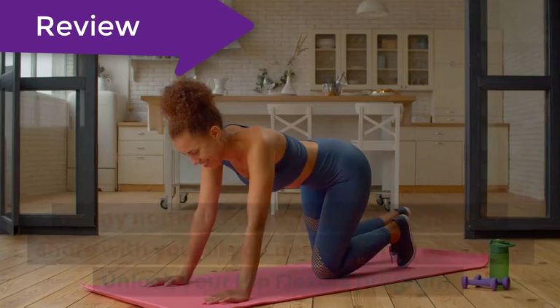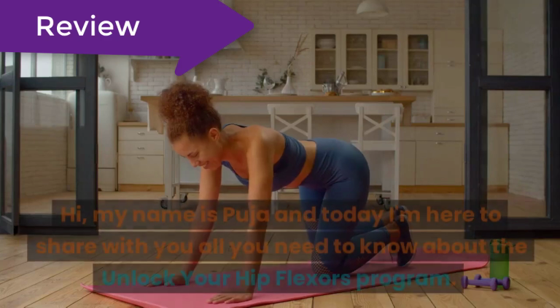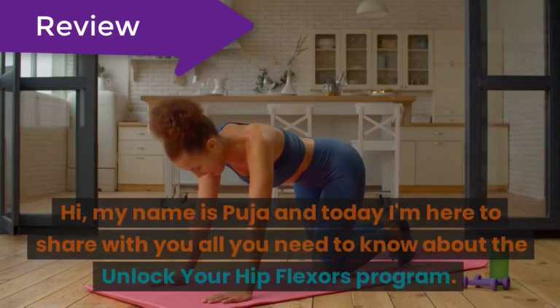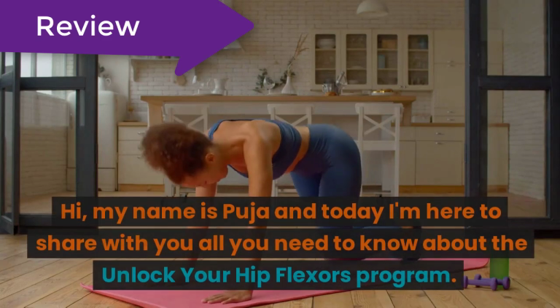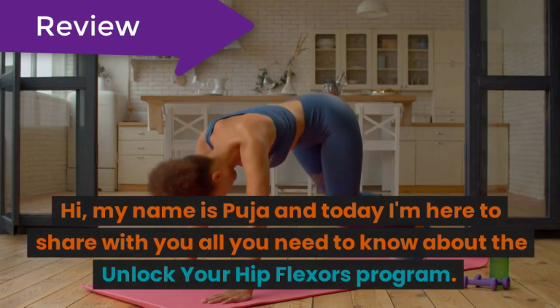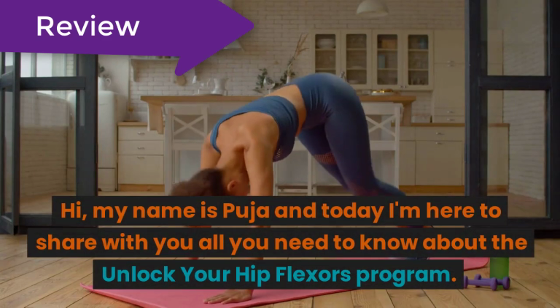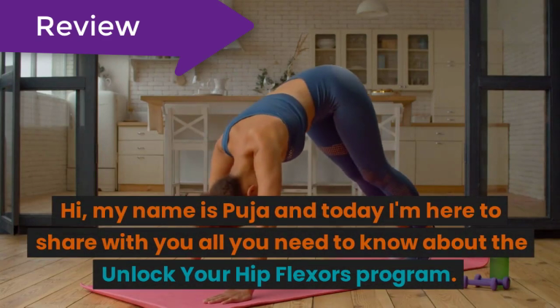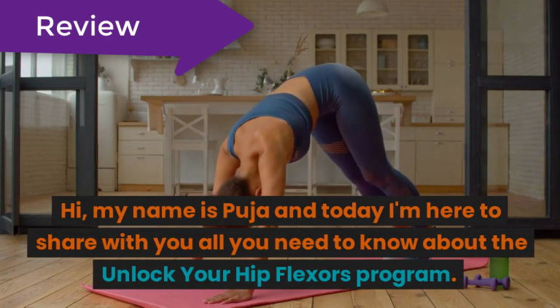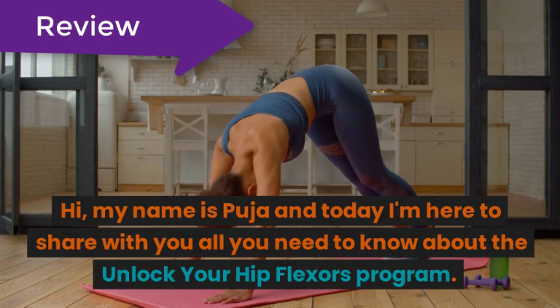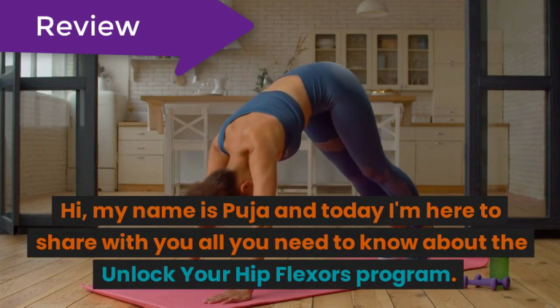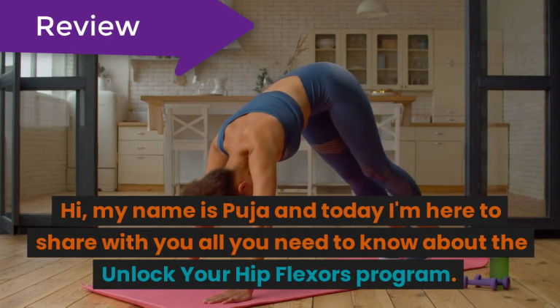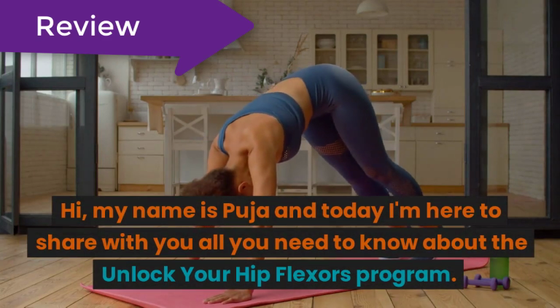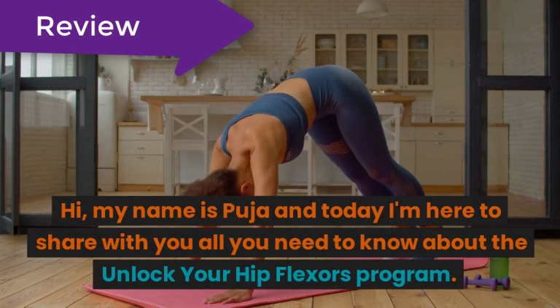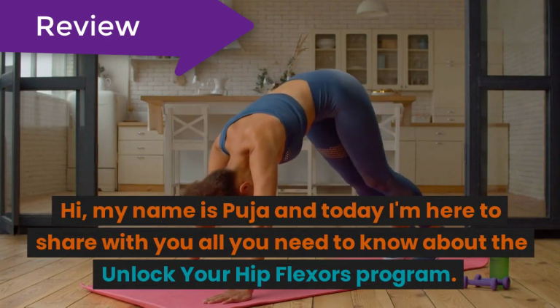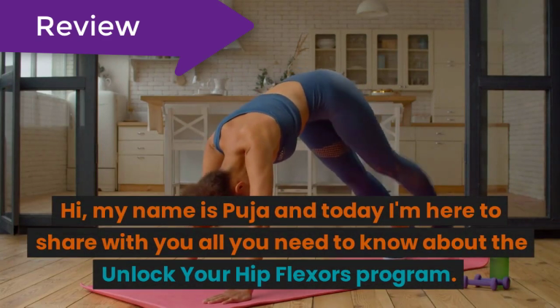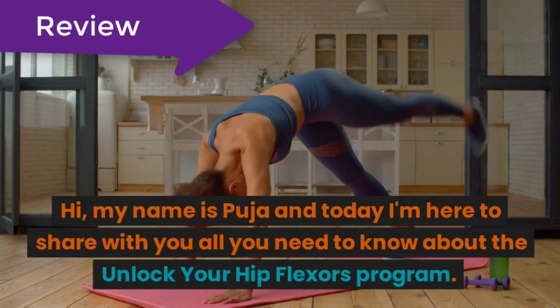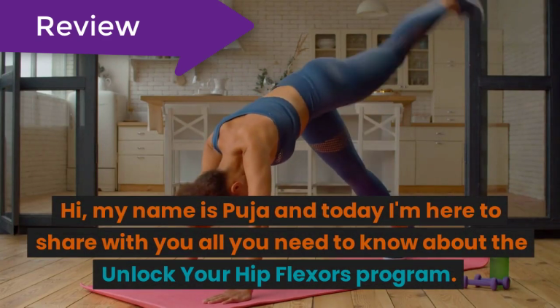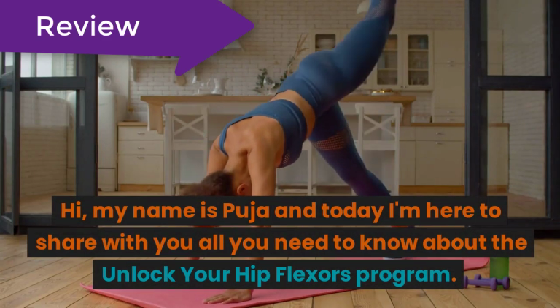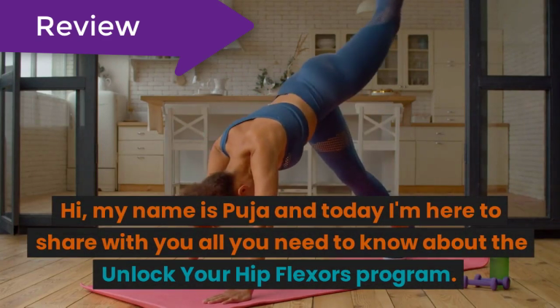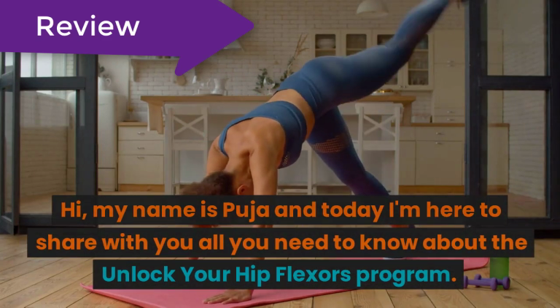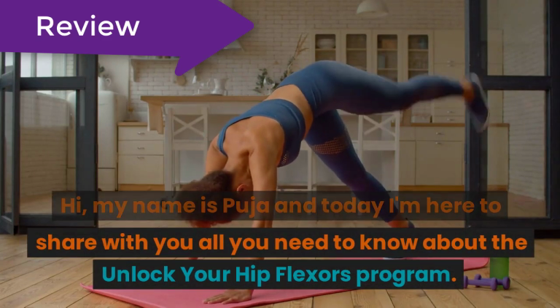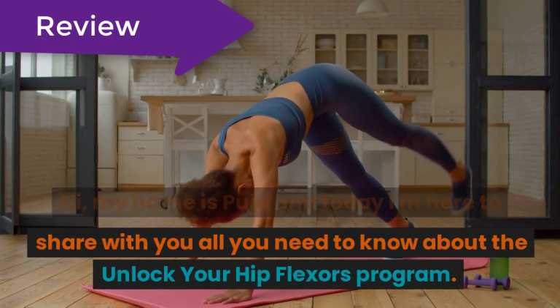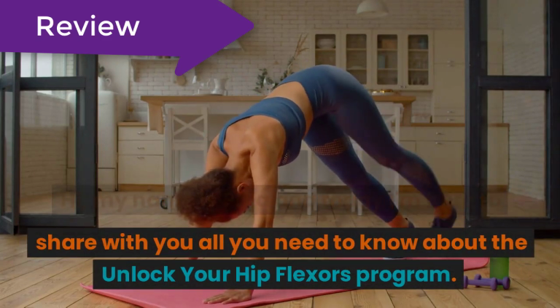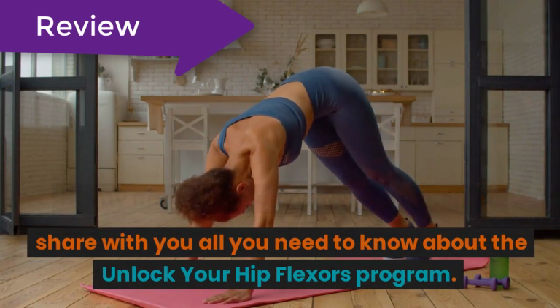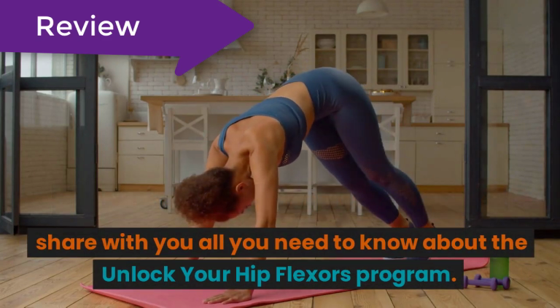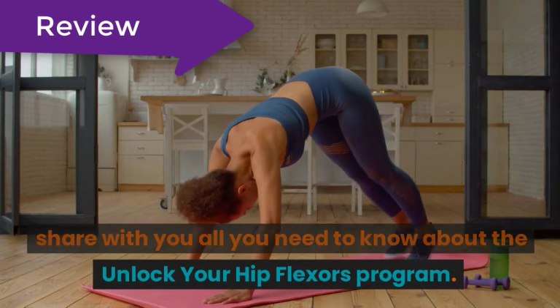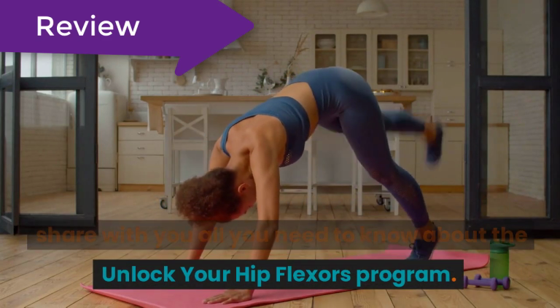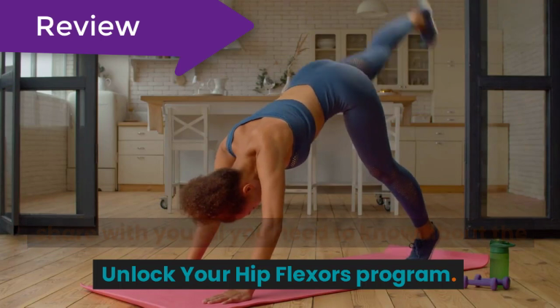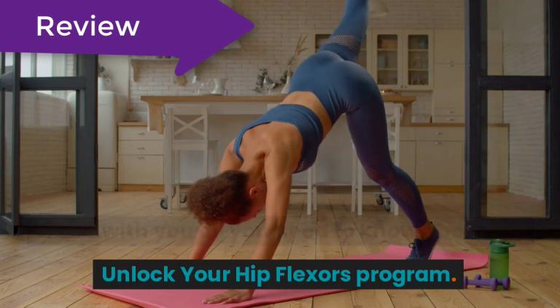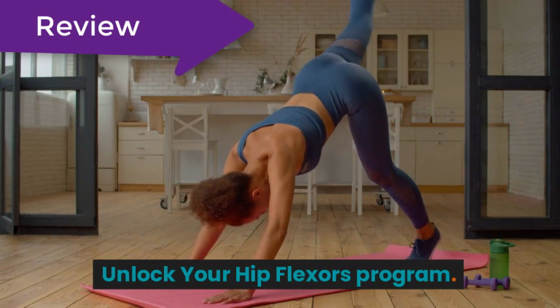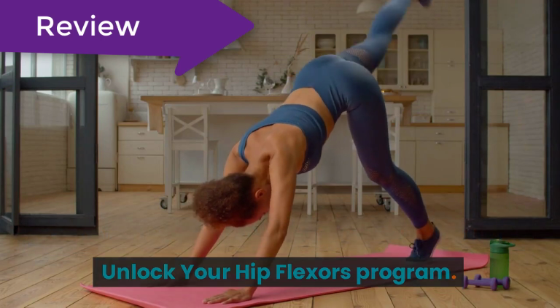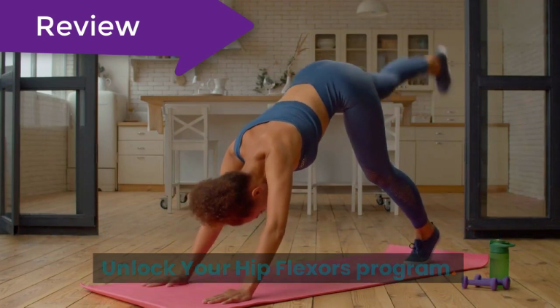Hi, my name is Pooja and today I'm here to share with you all you need to know about the Unlock Your Hip Flexors program.